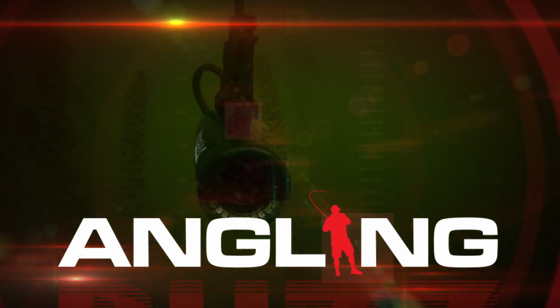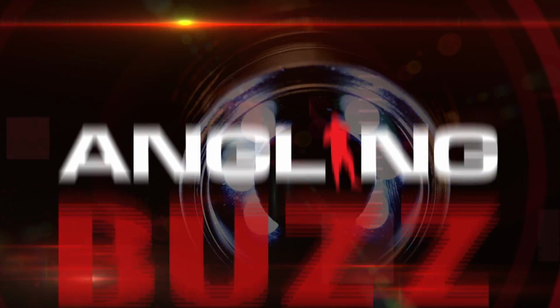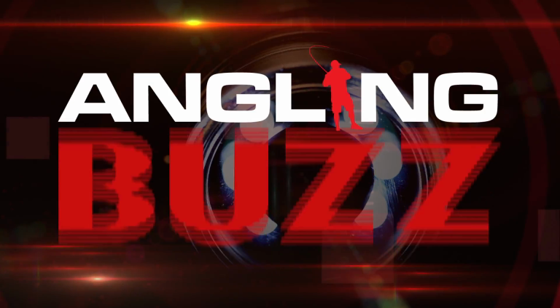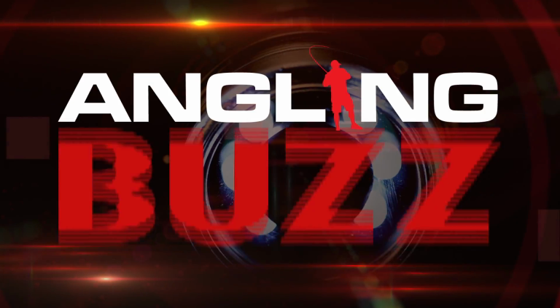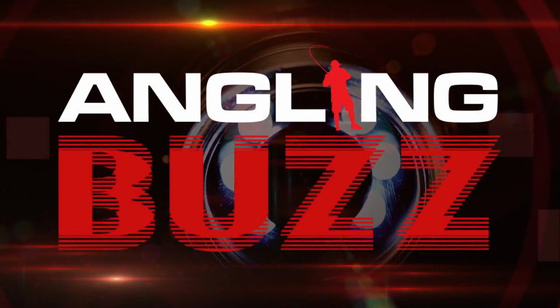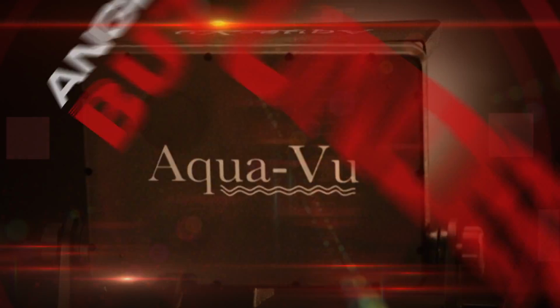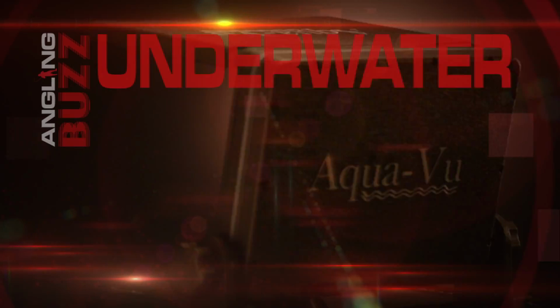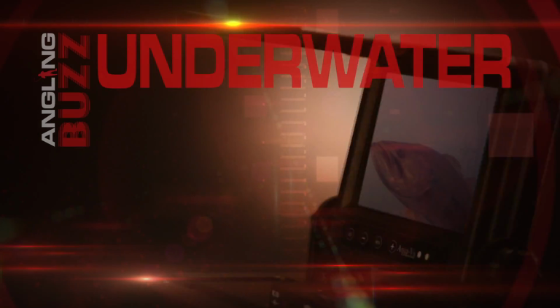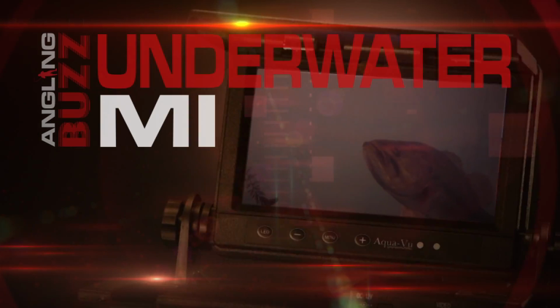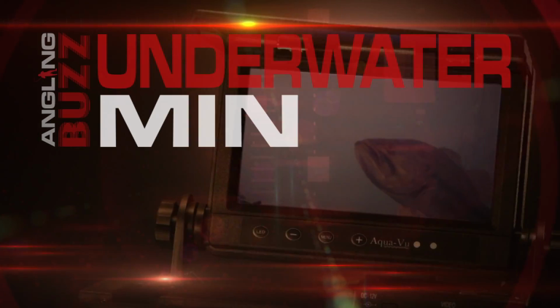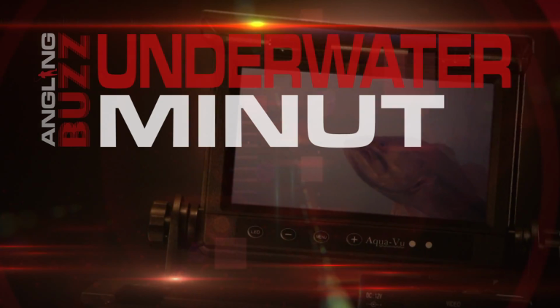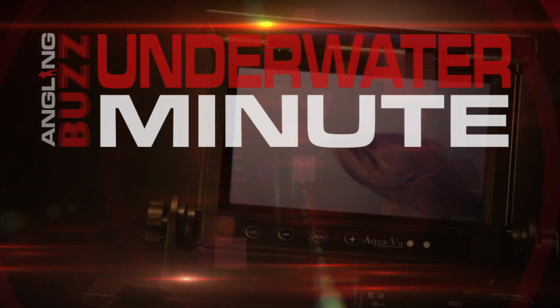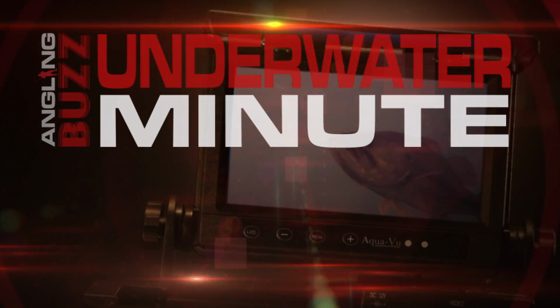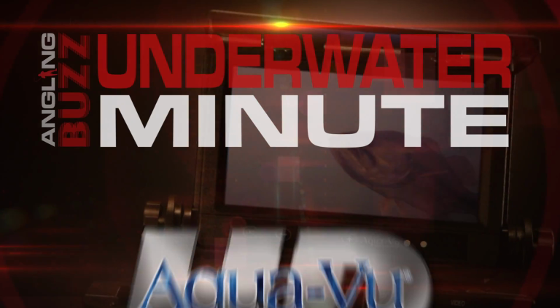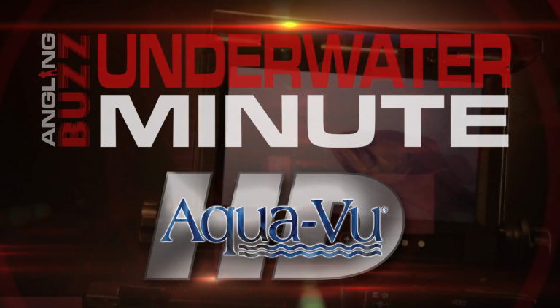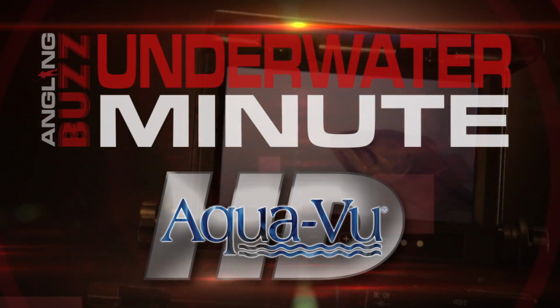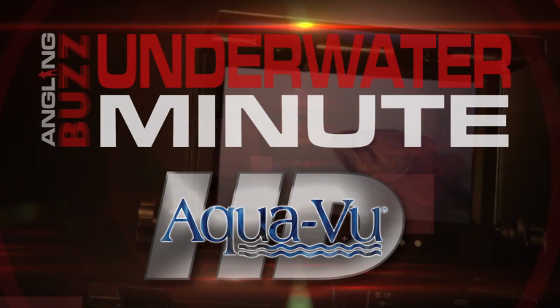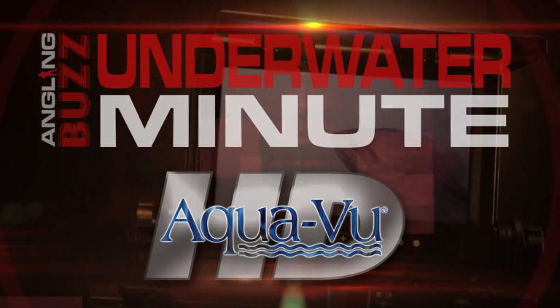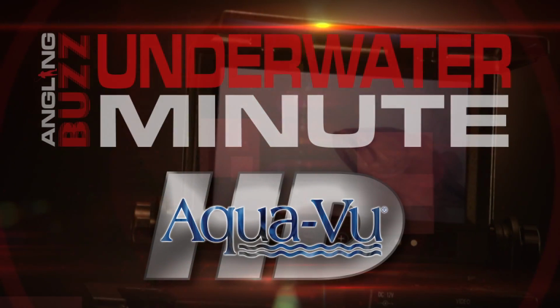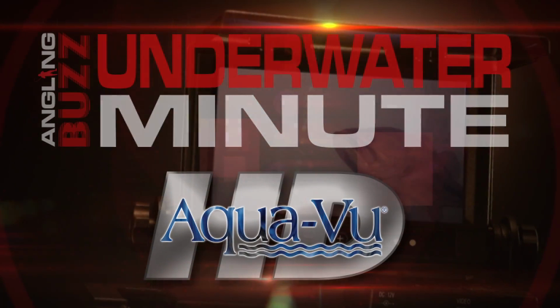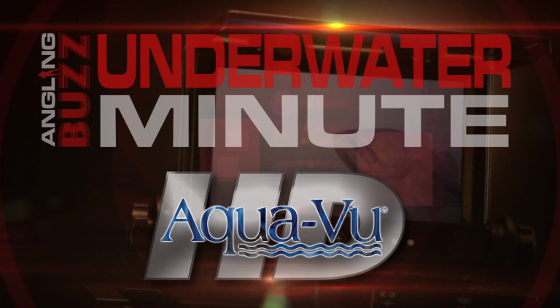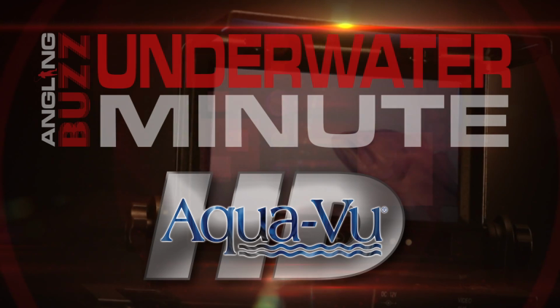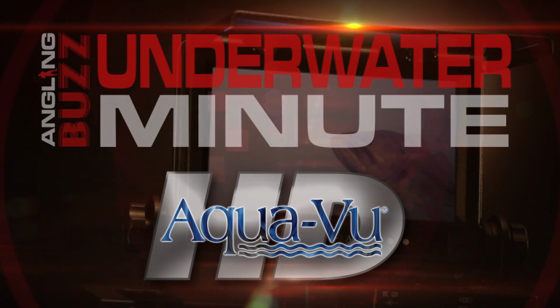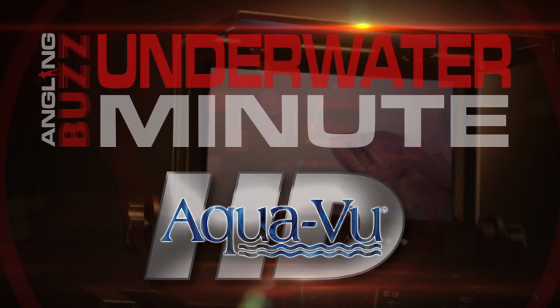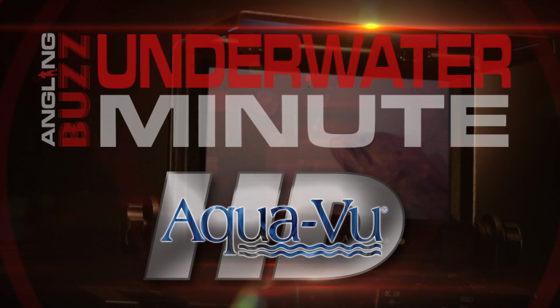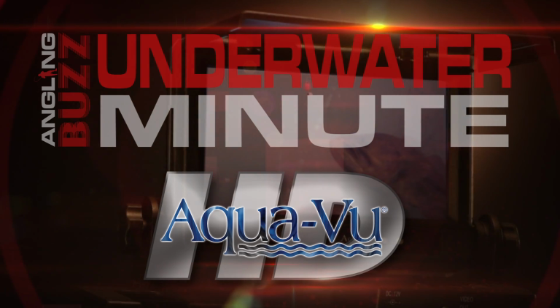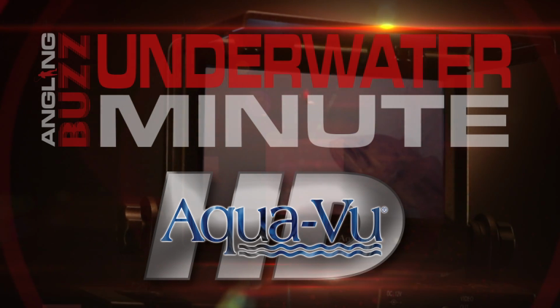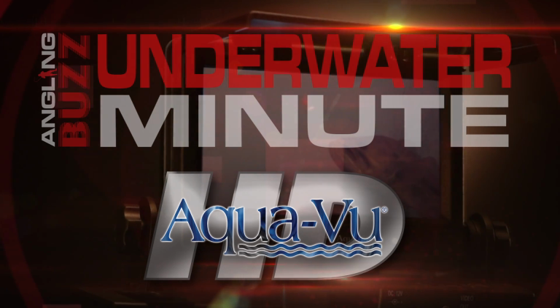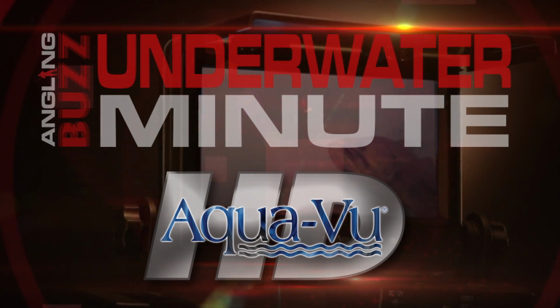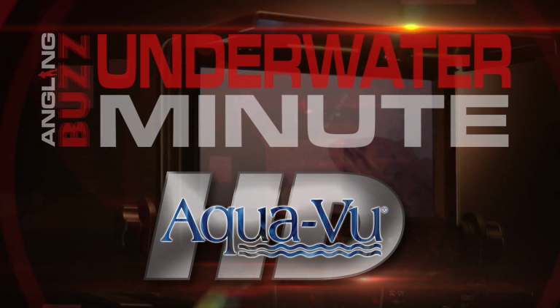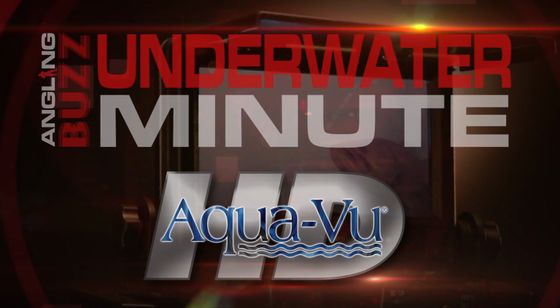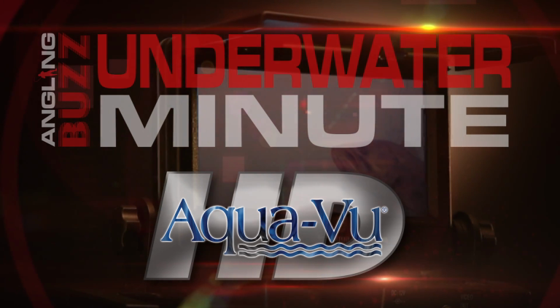This underwater minute is brought to you by Aquaview, the original underwater camera.